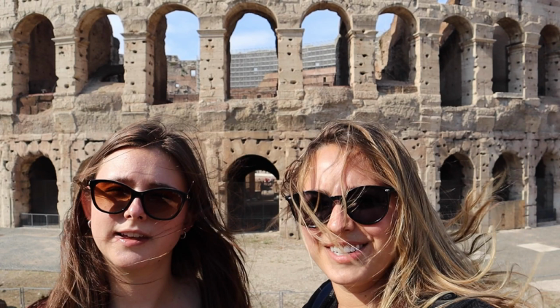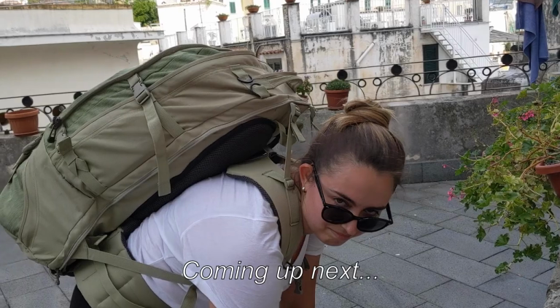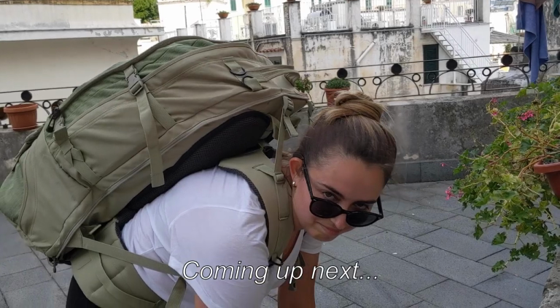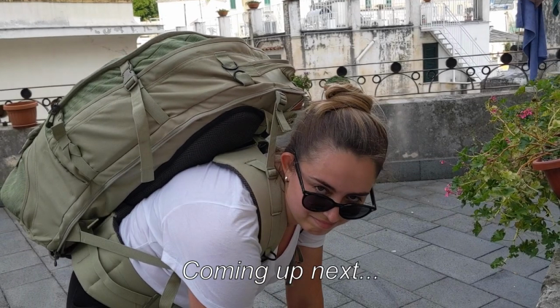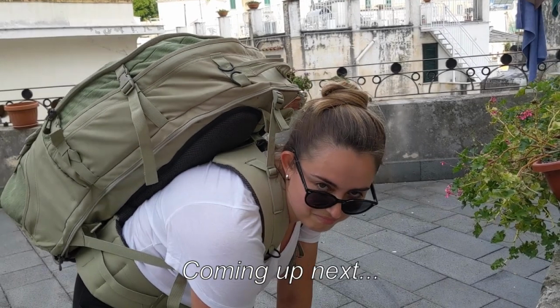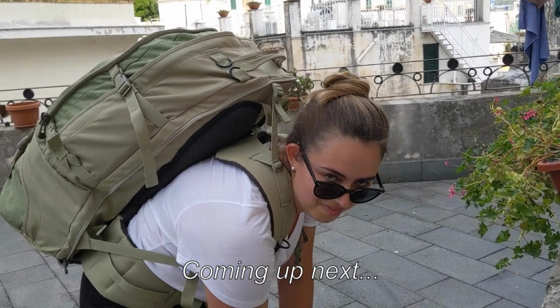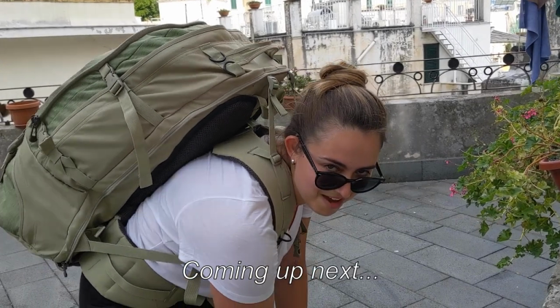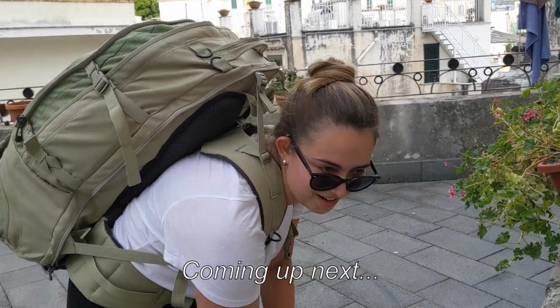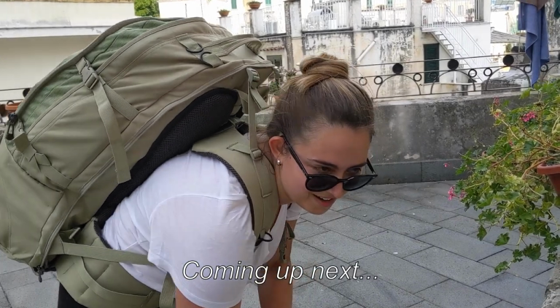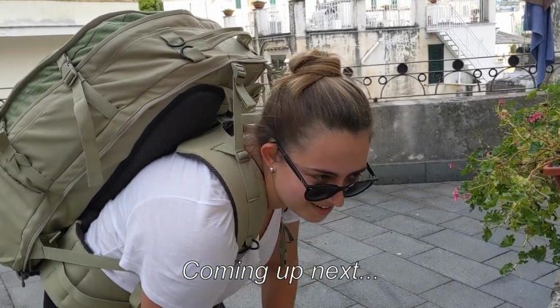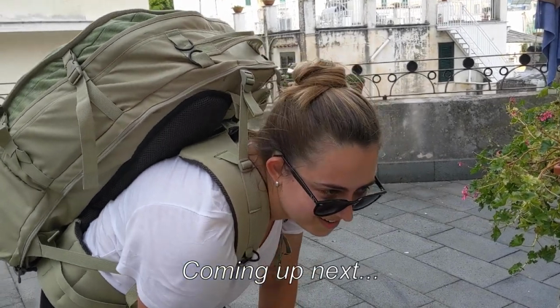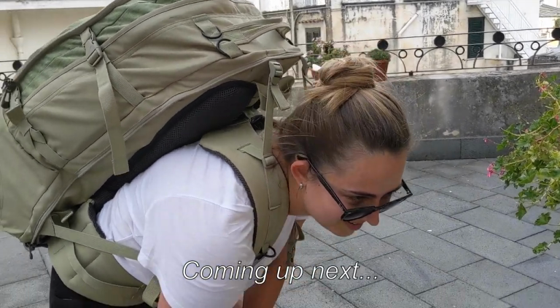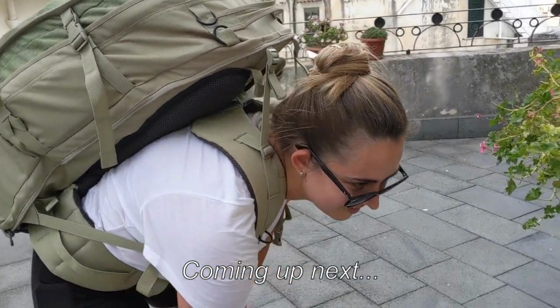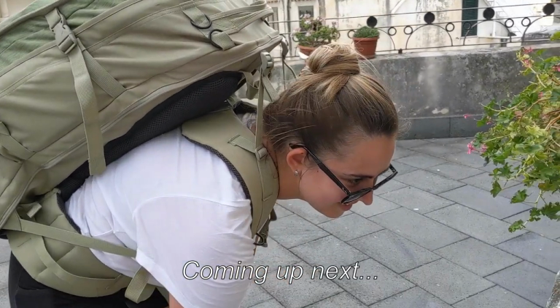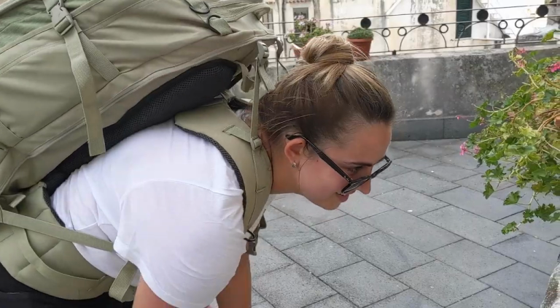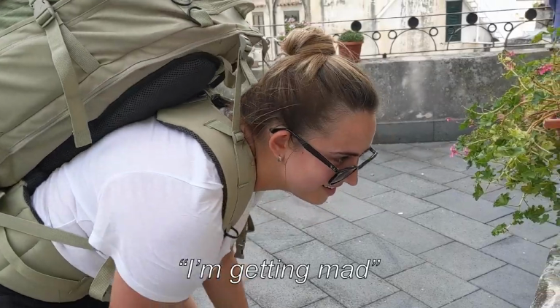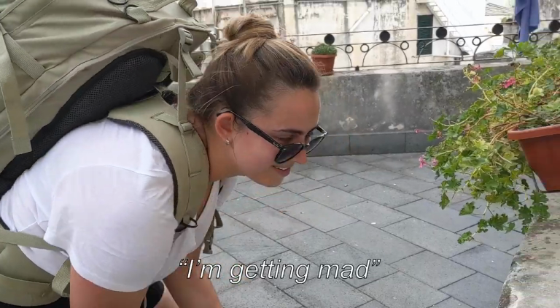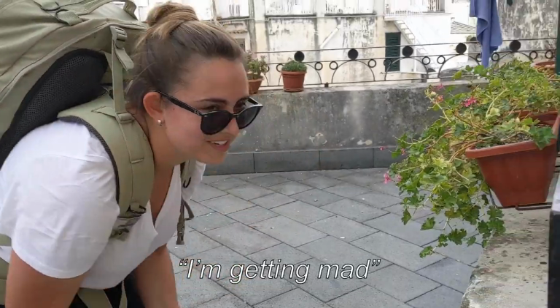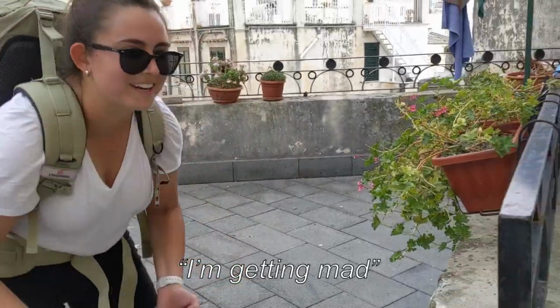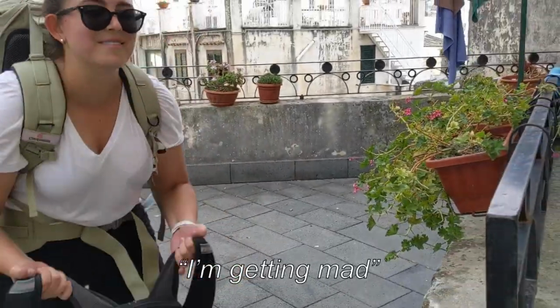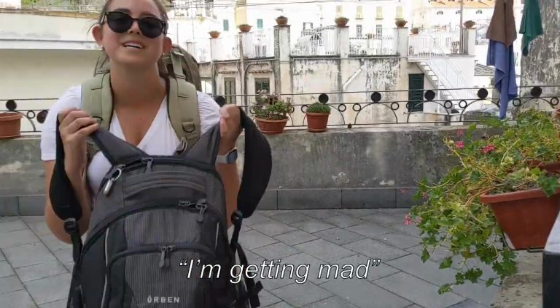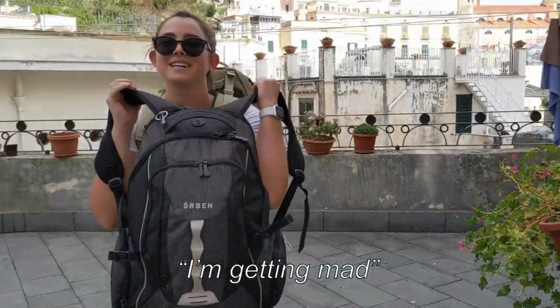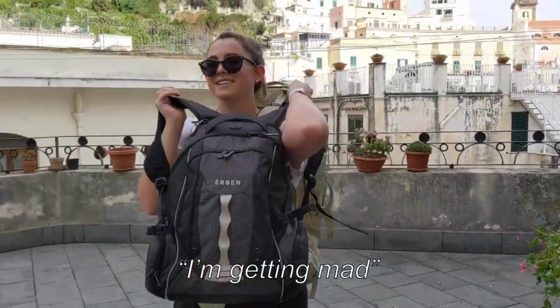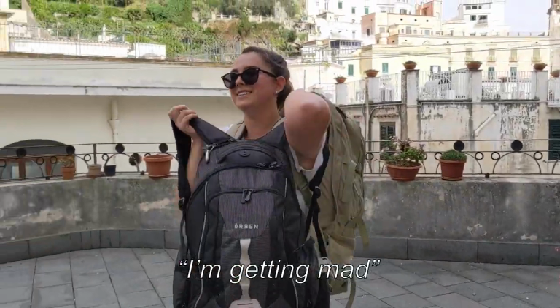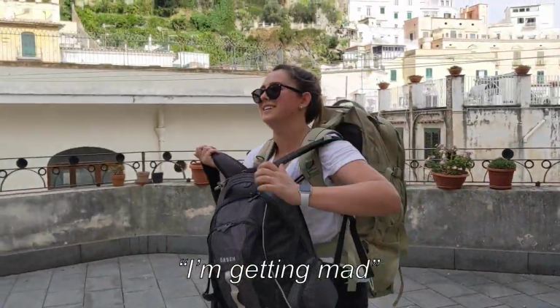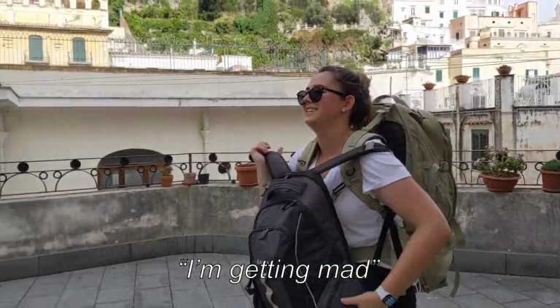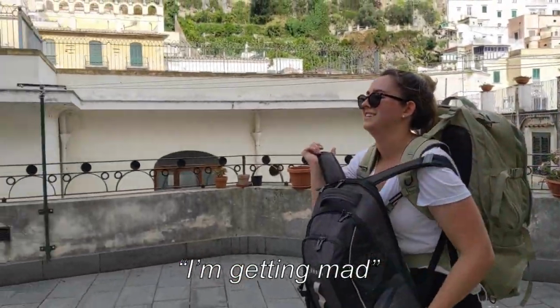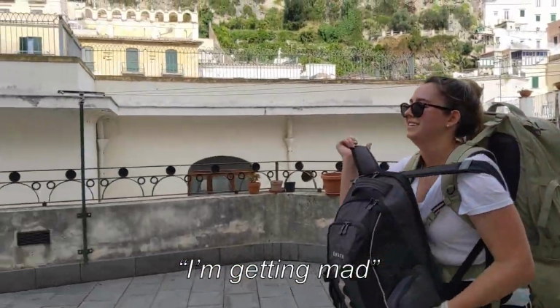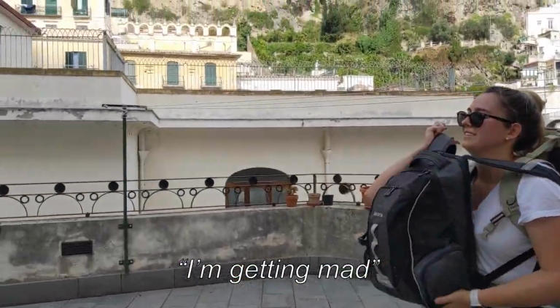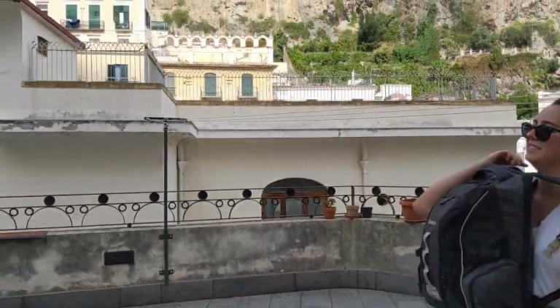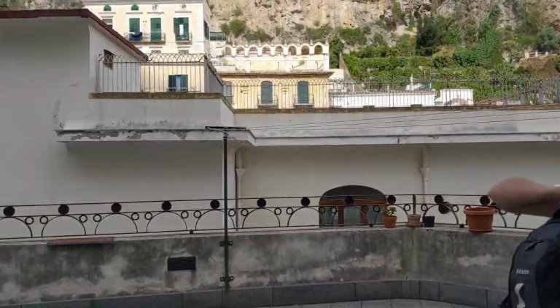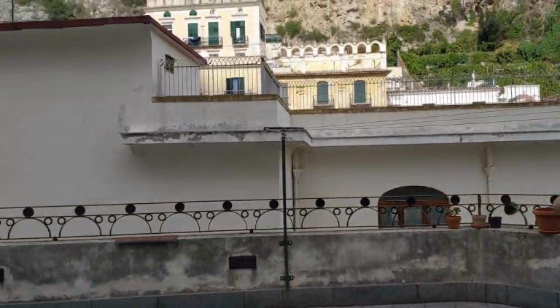Trying to find our Airbnb. Getting bad. And we're lost.